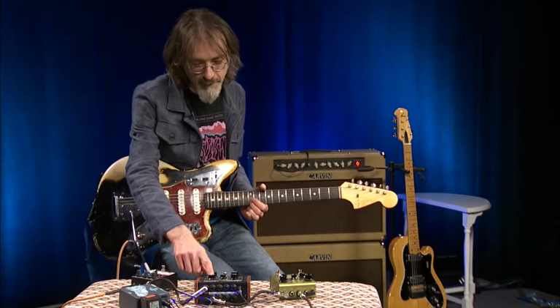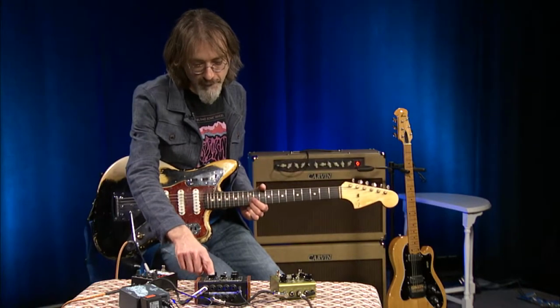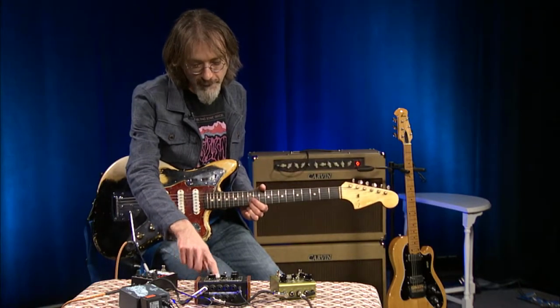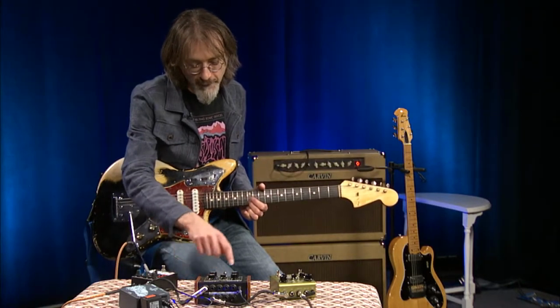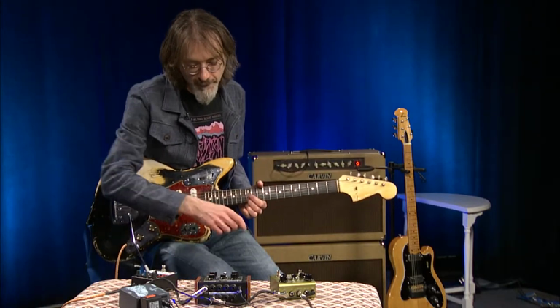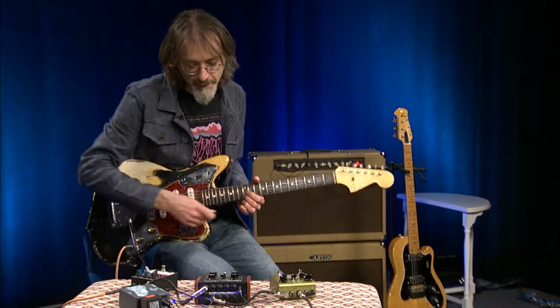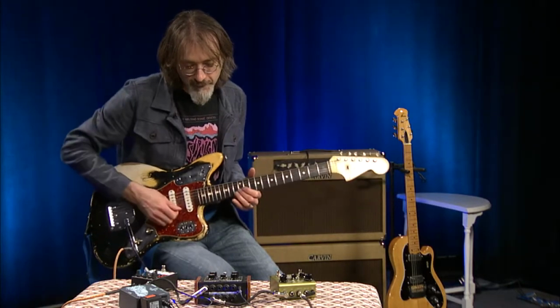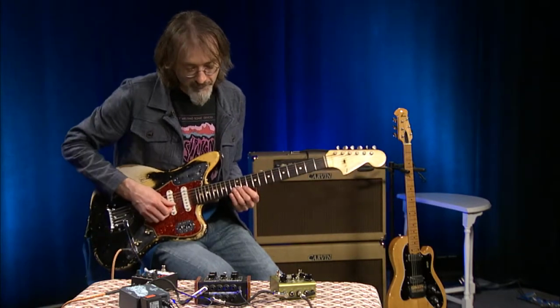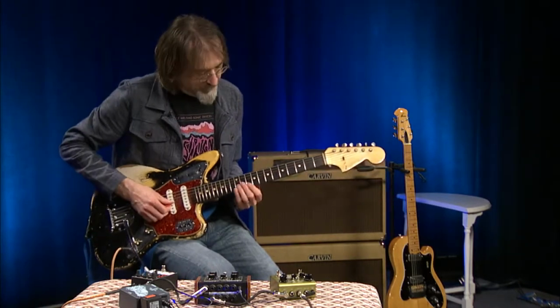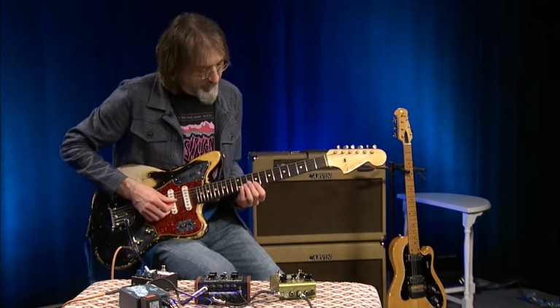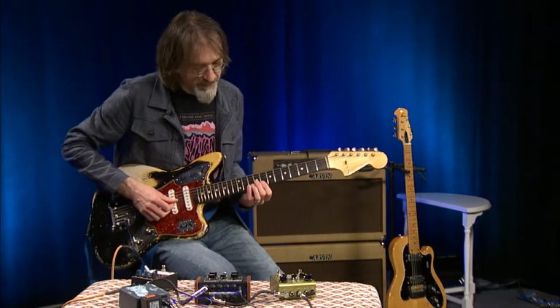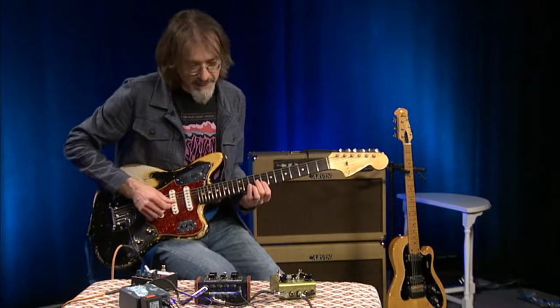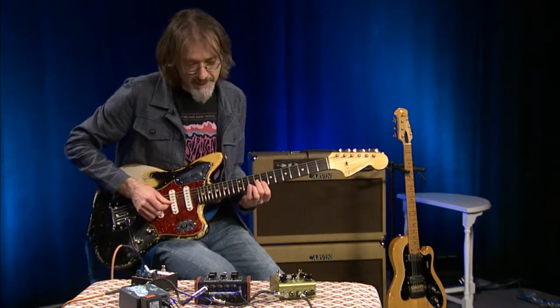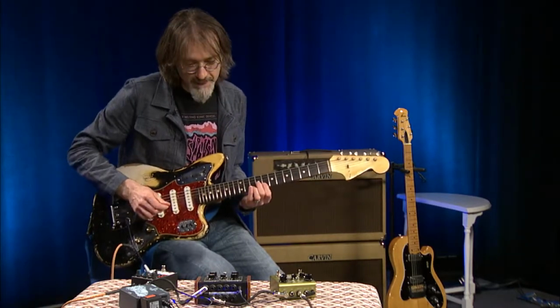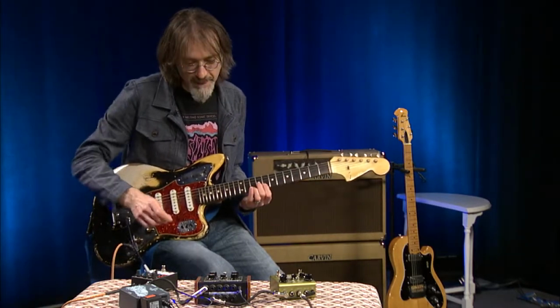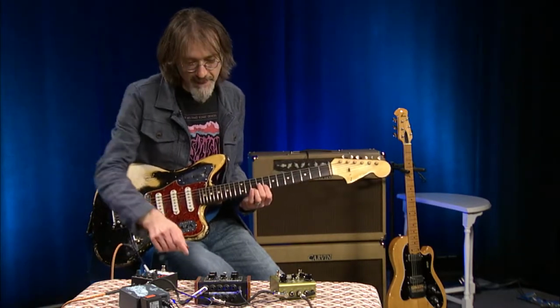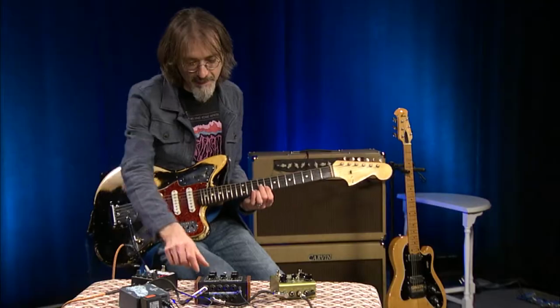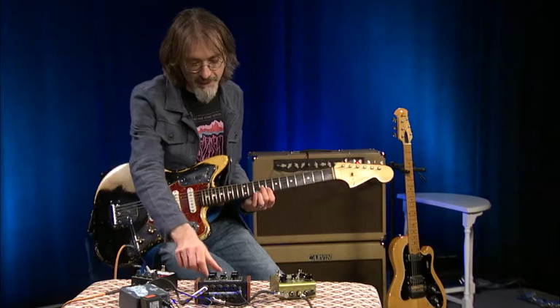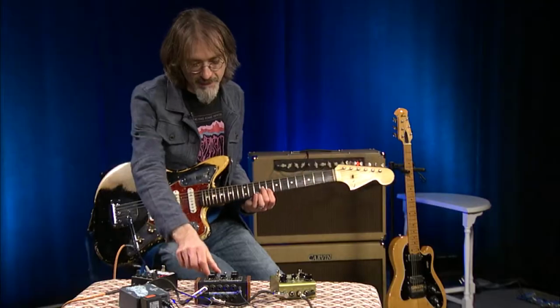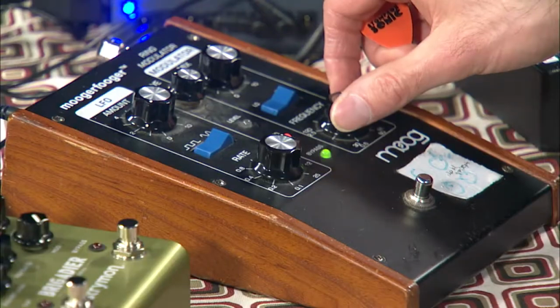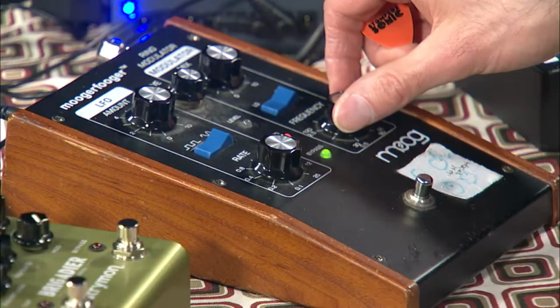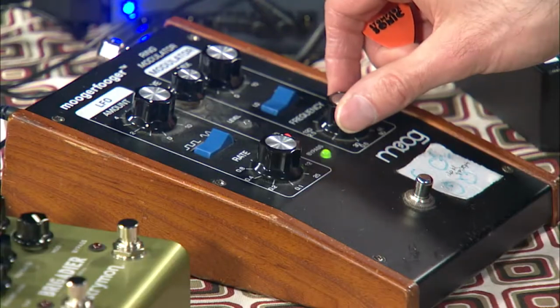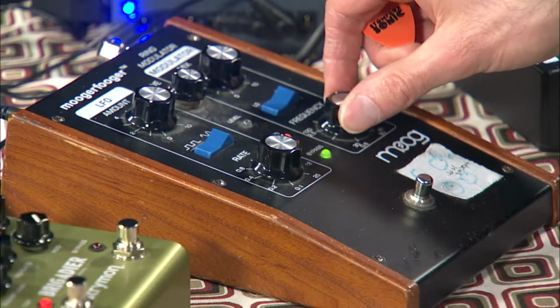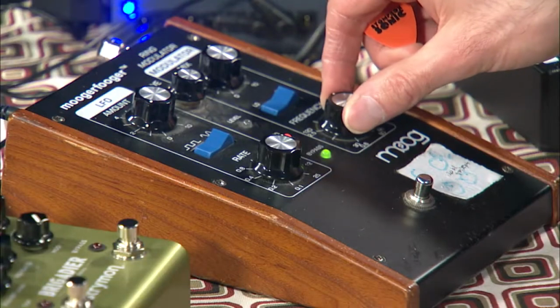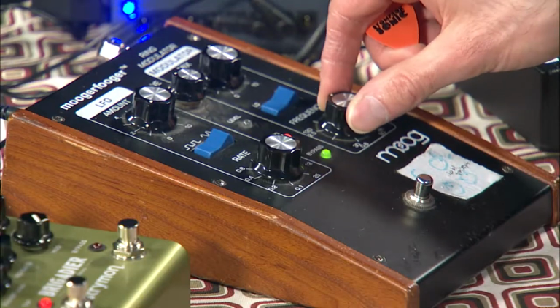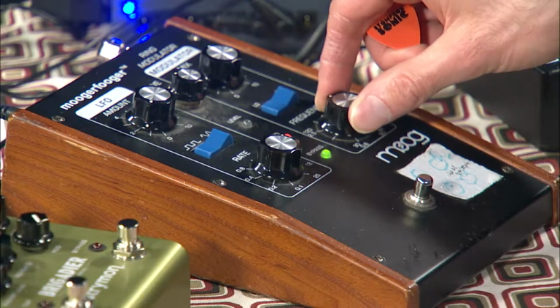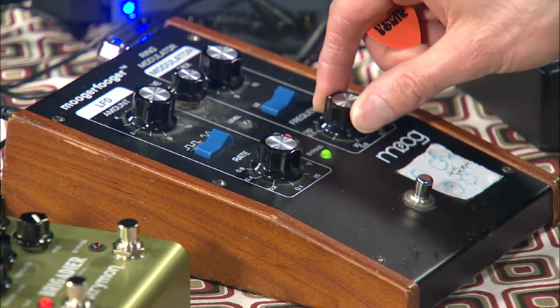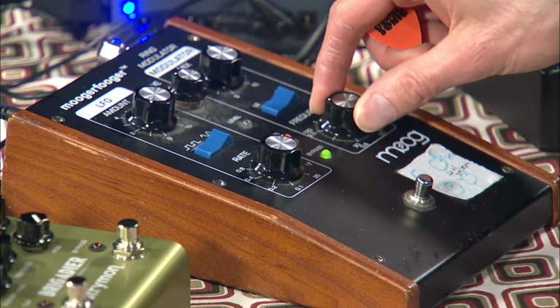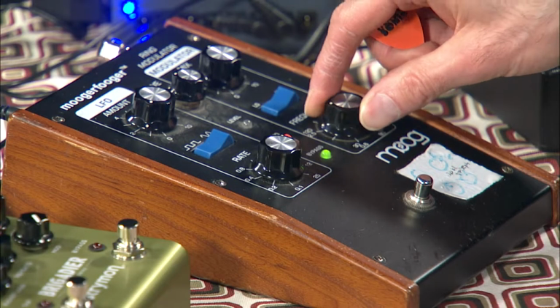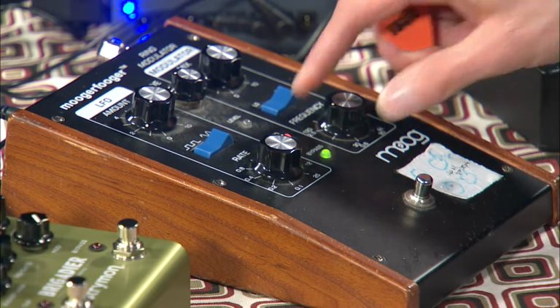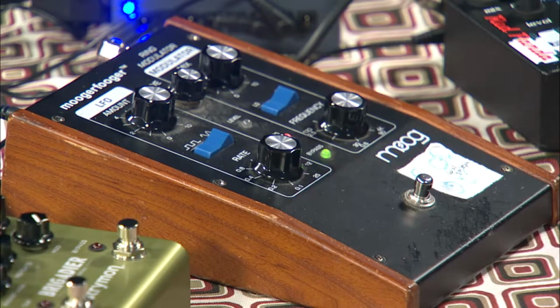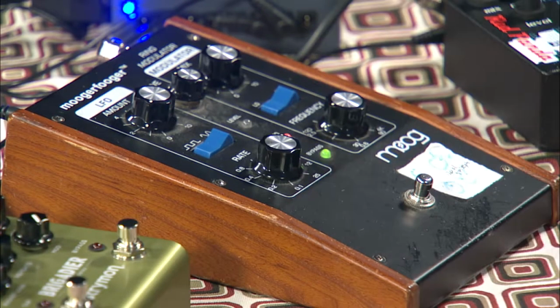And at lower settings, it can produce a really nice tremolo sound.